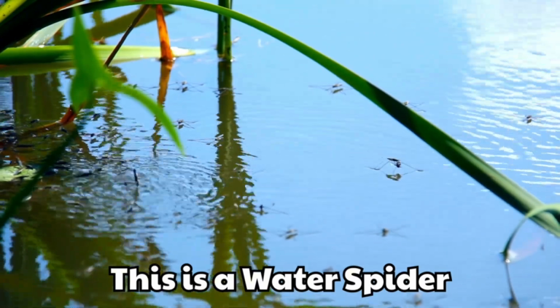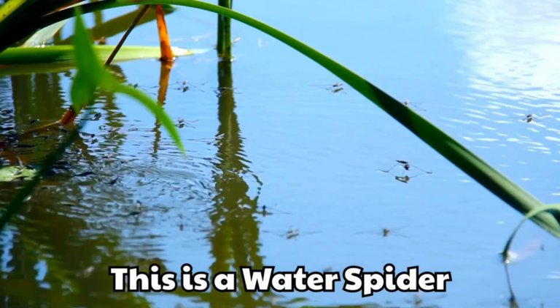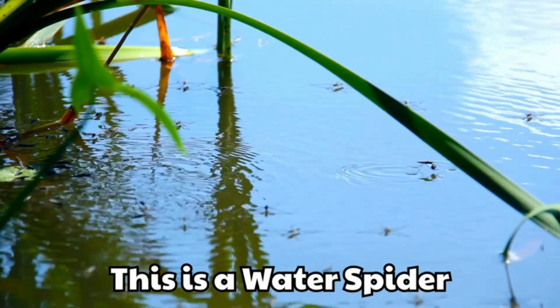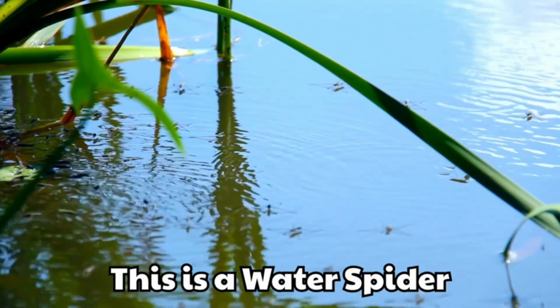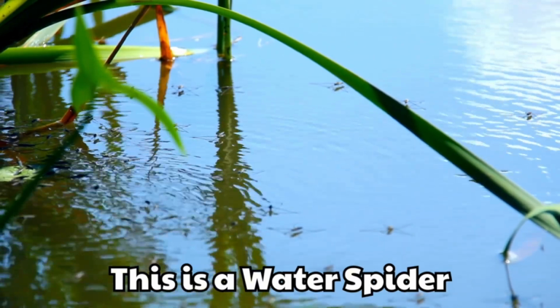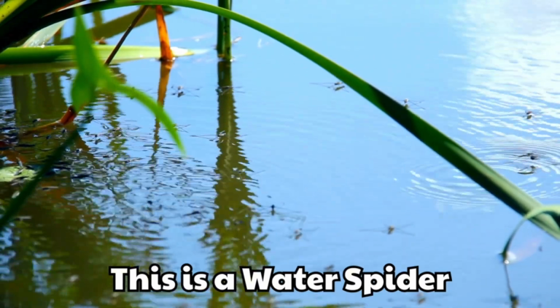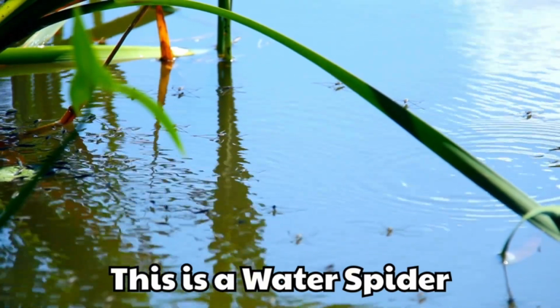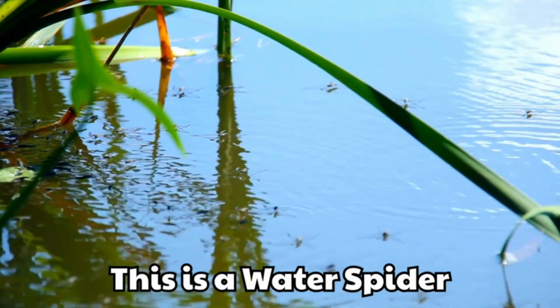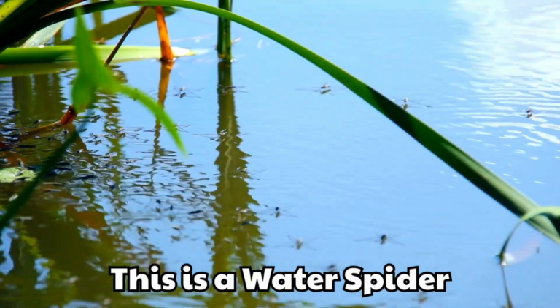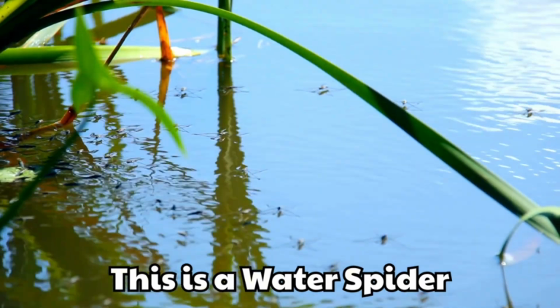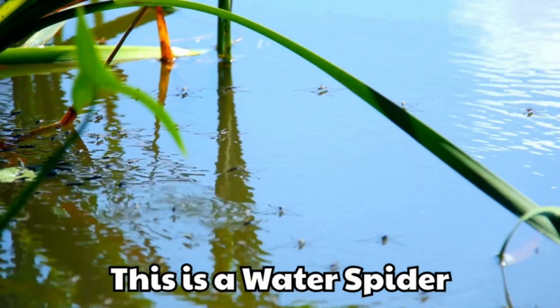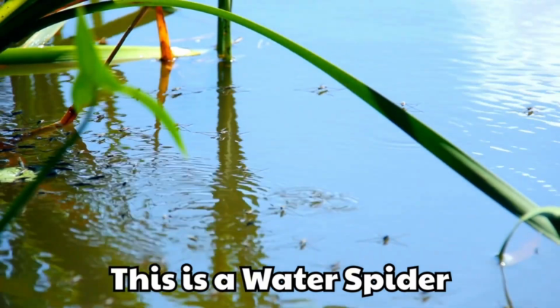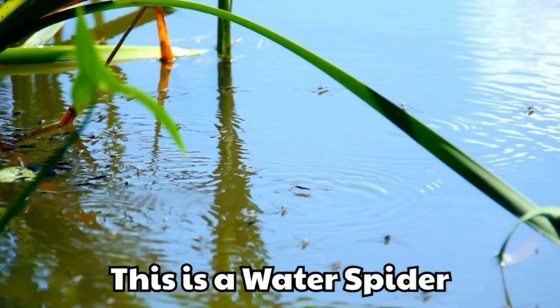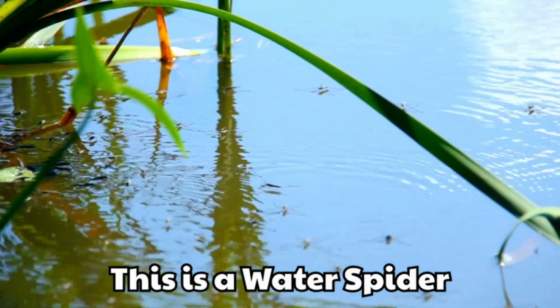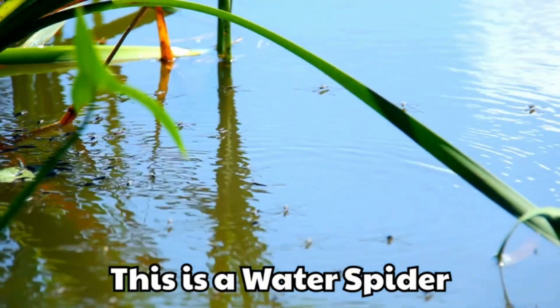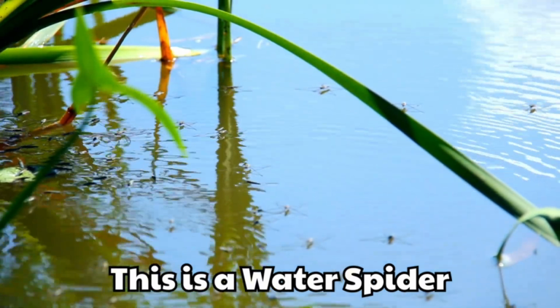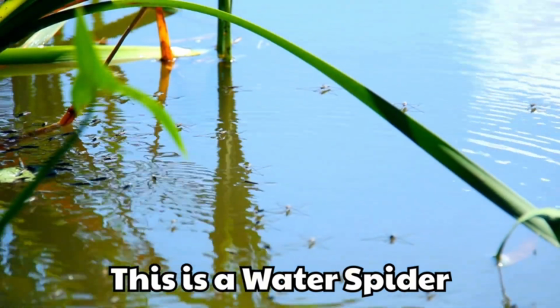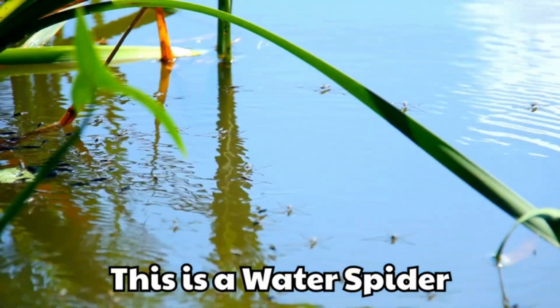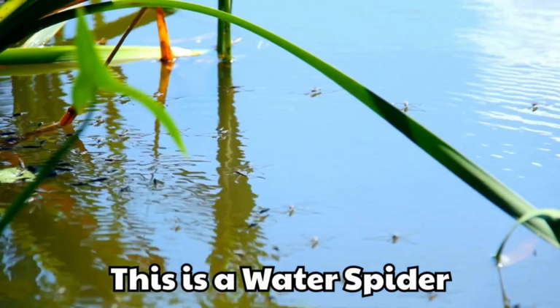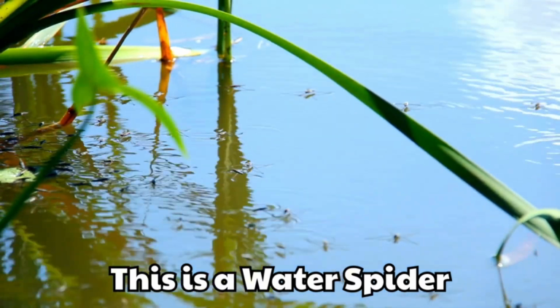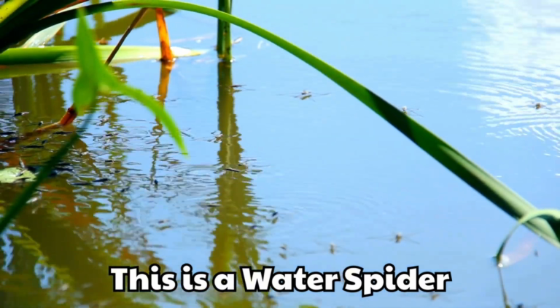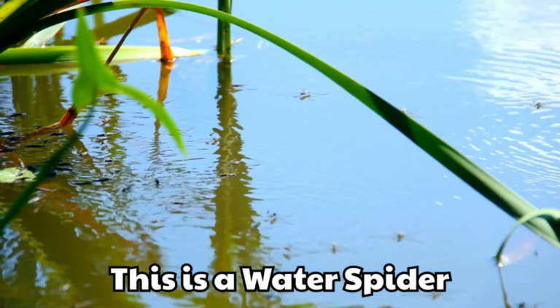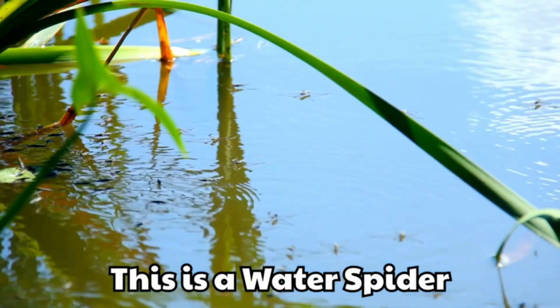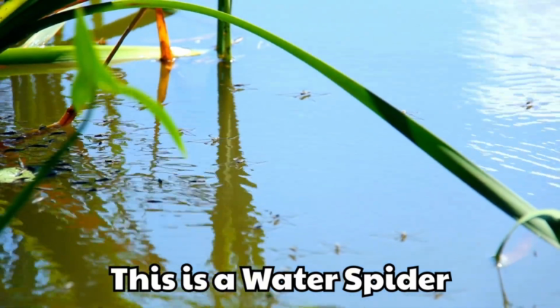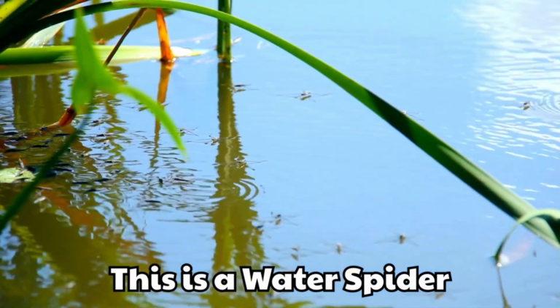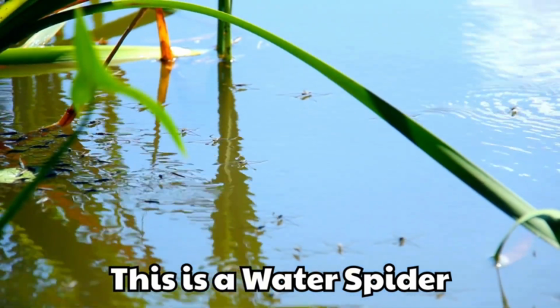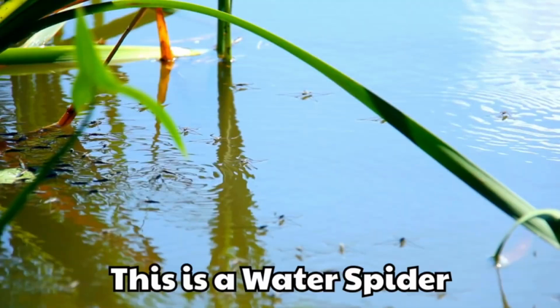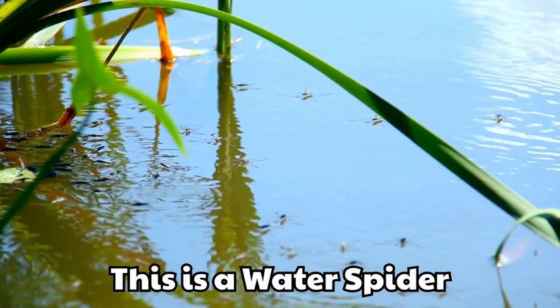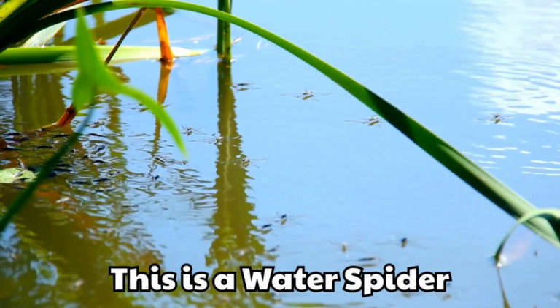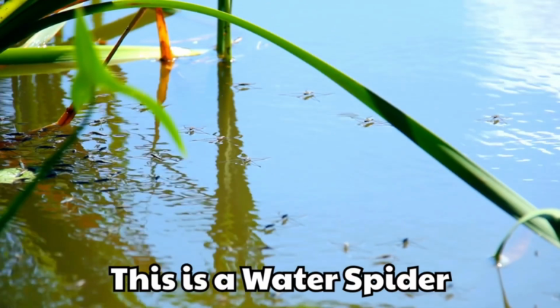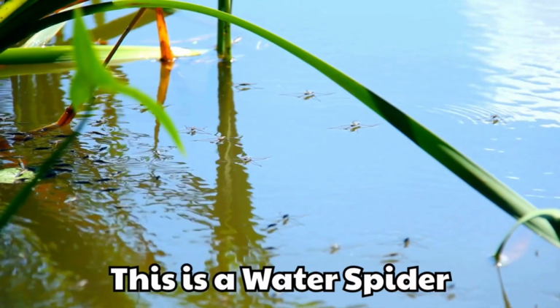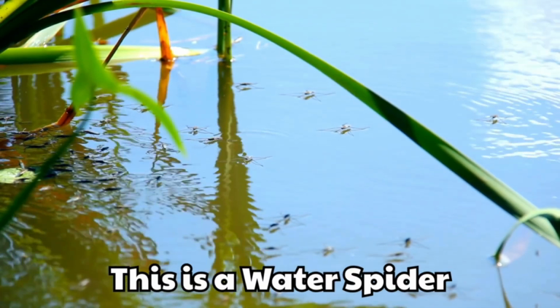It lives underwater in a bubble of air. It is the only spider that truly swims.